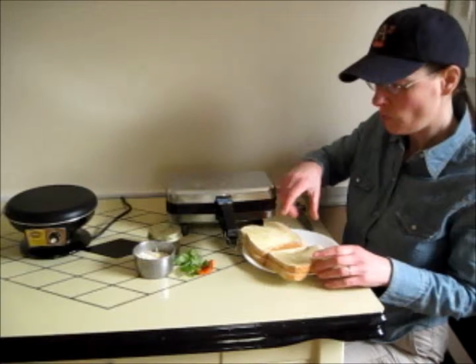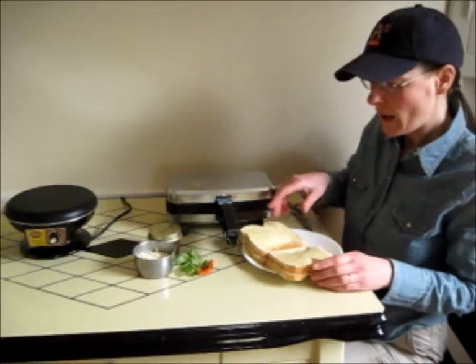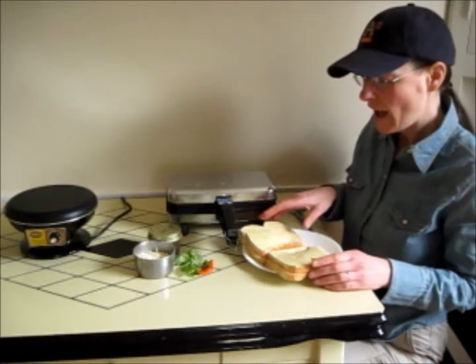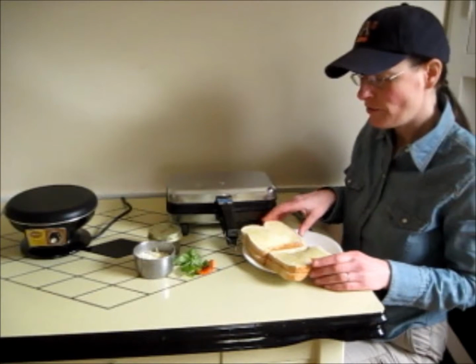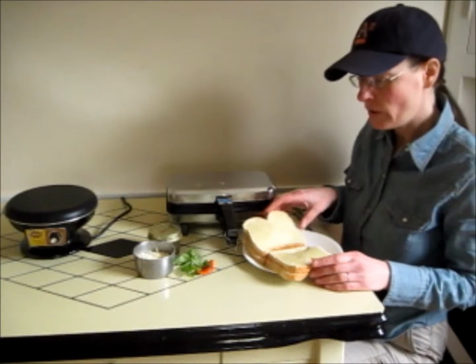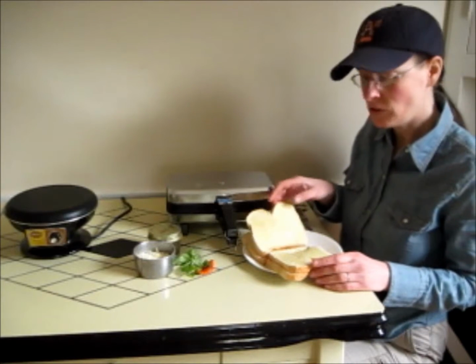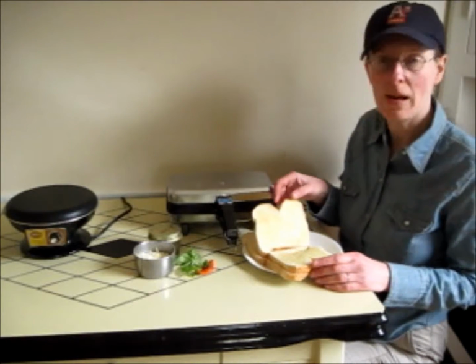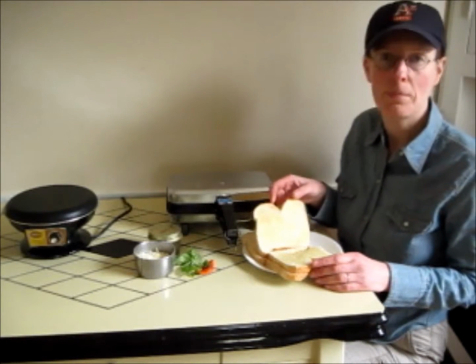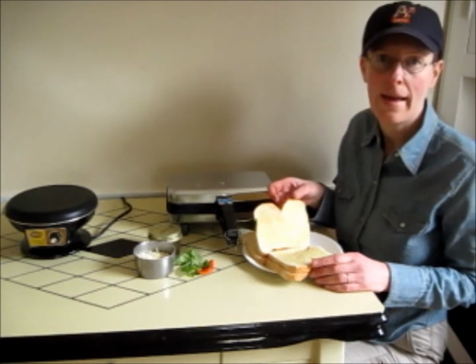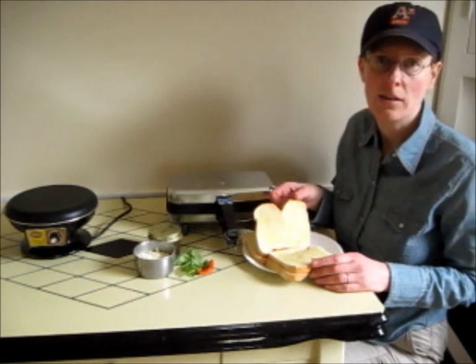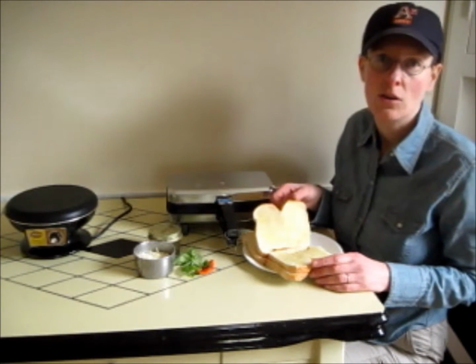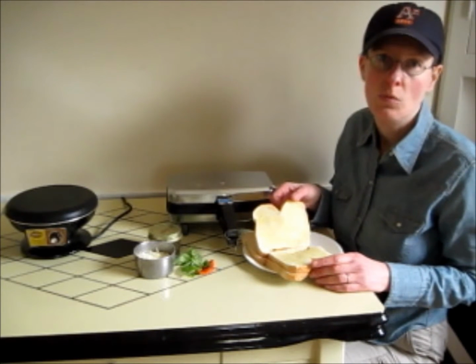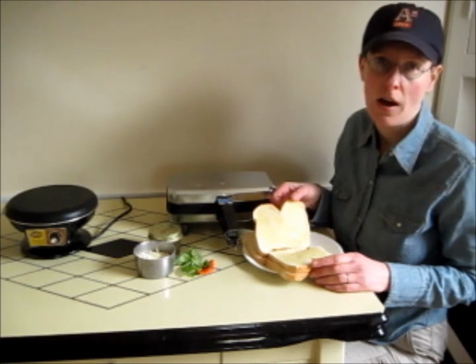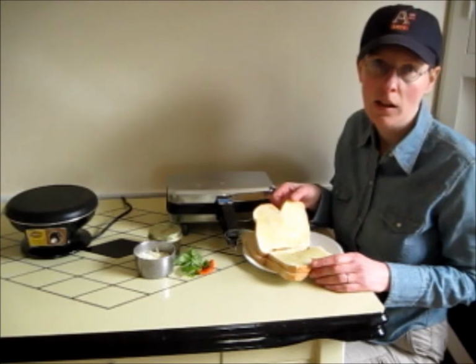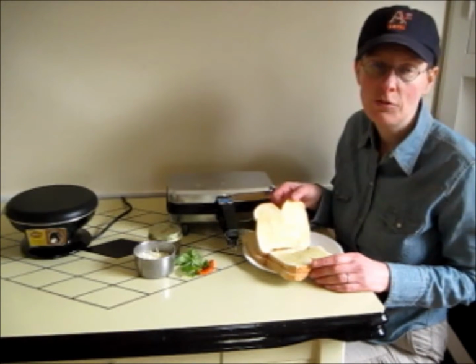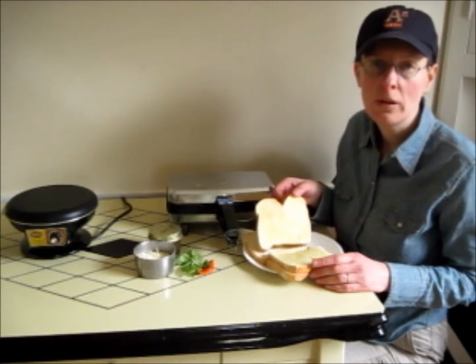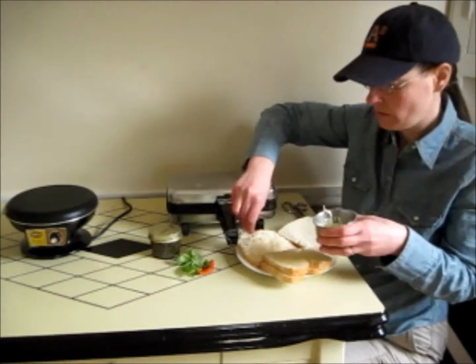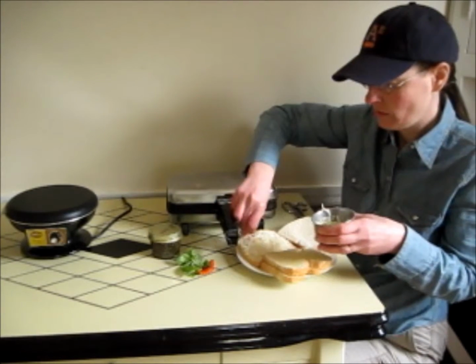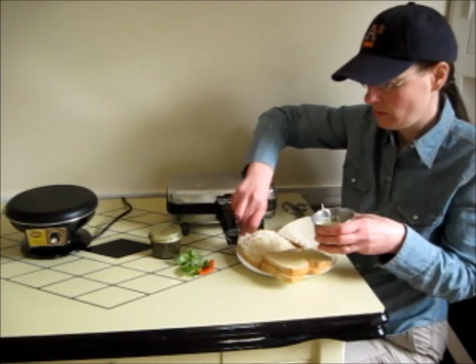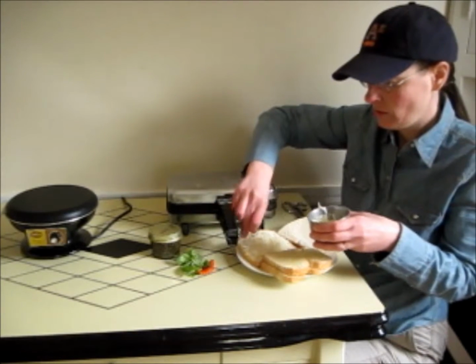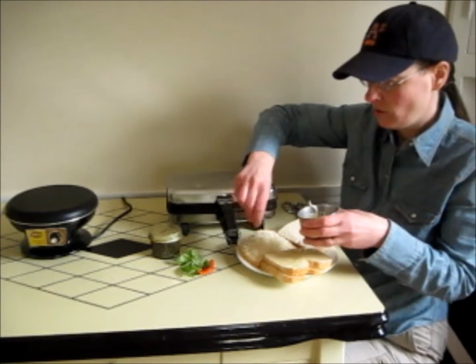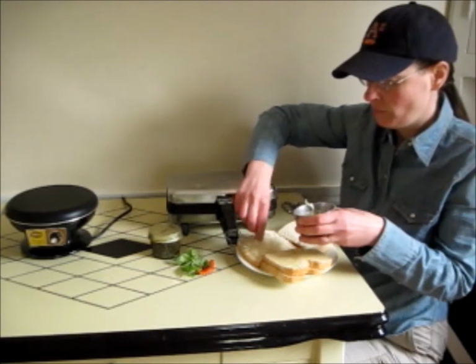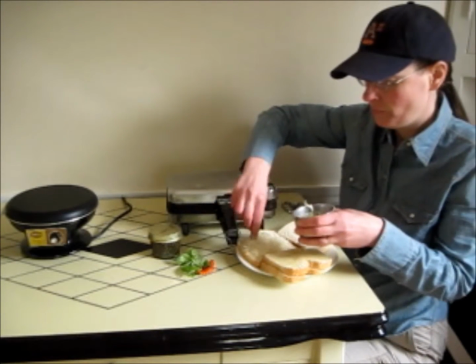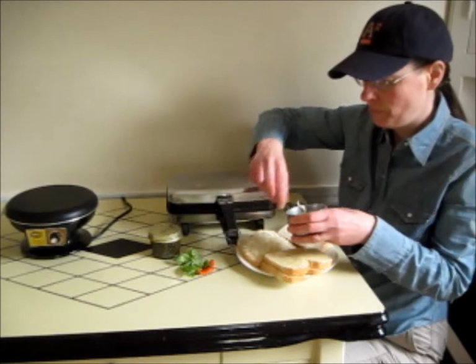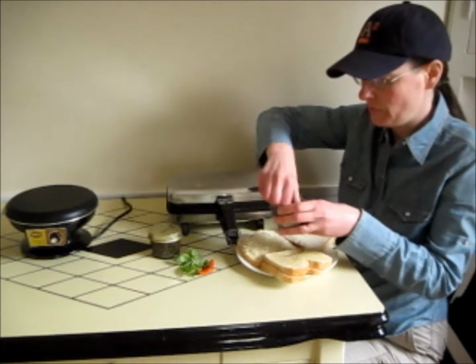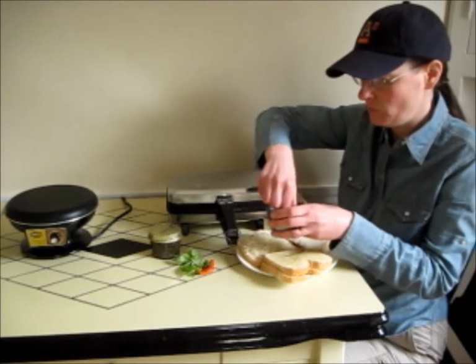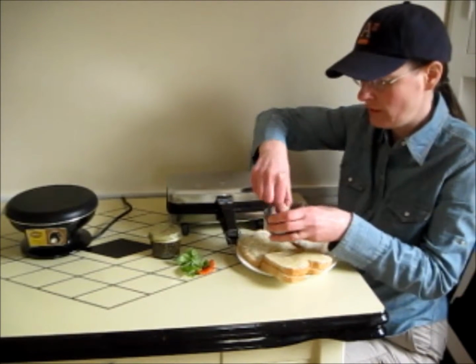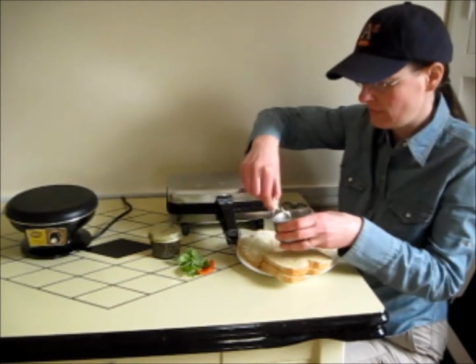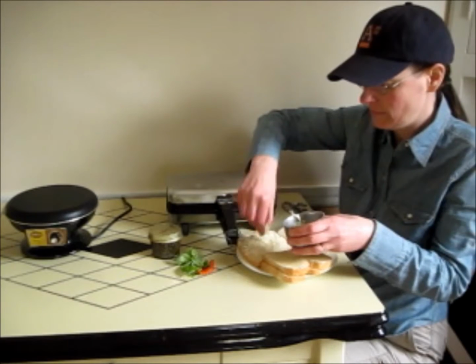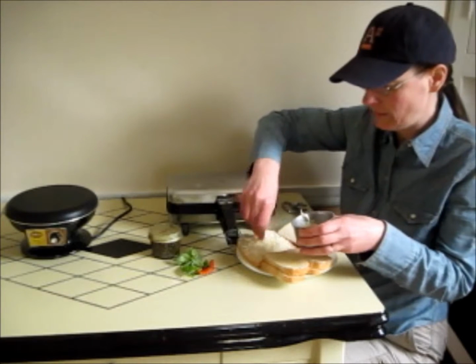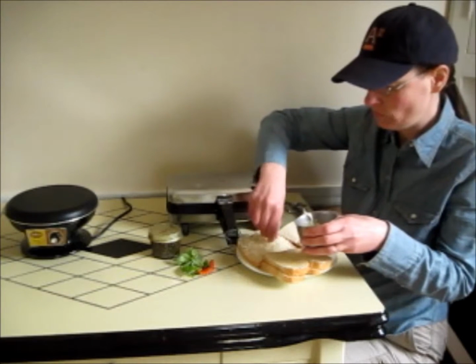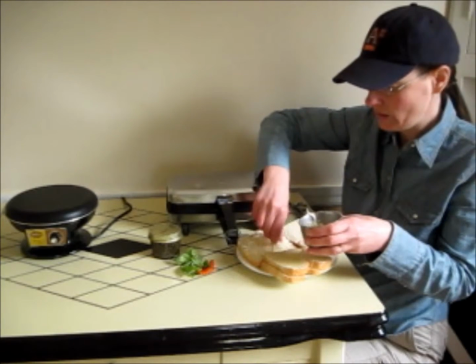I've oiled my bread with olive oil. Put some cheese in the sandwich.